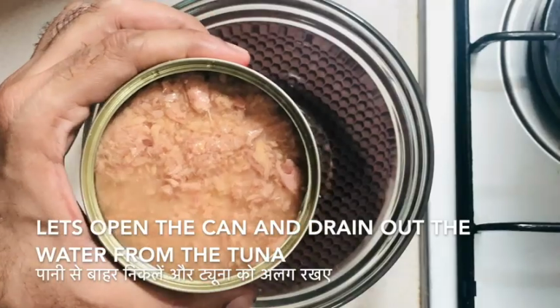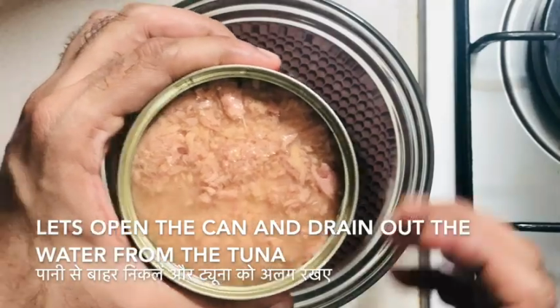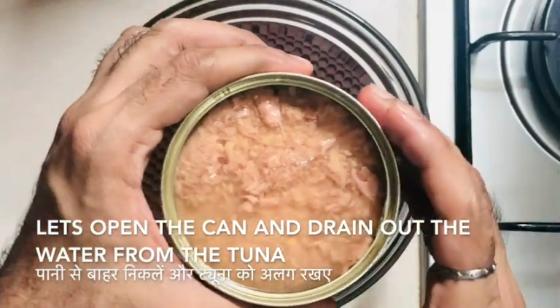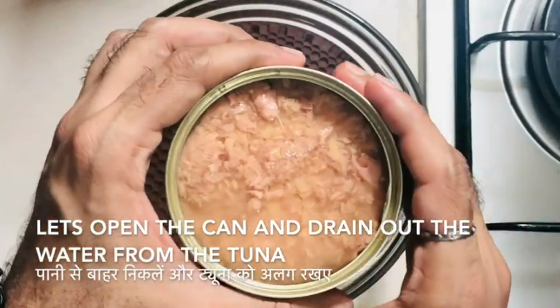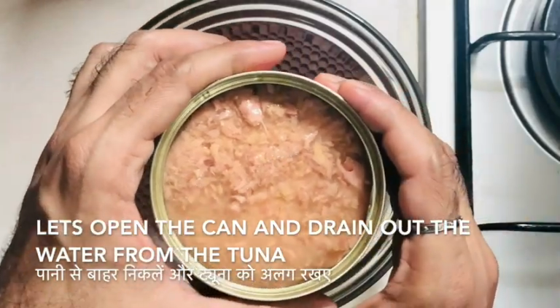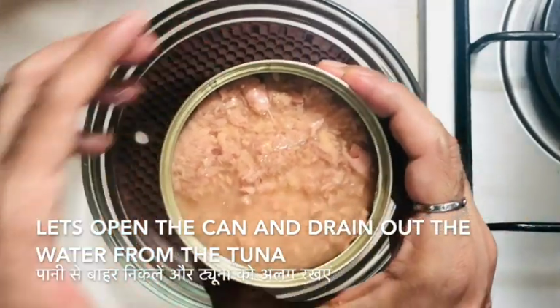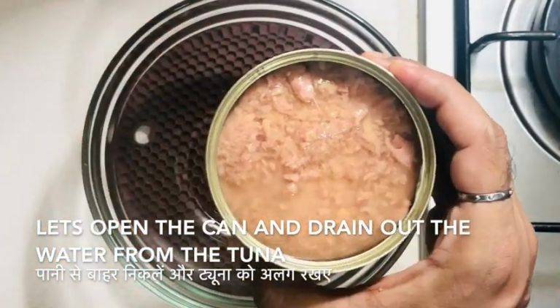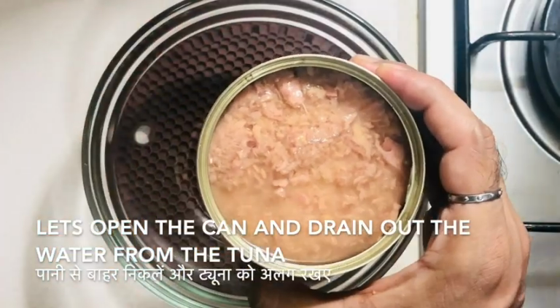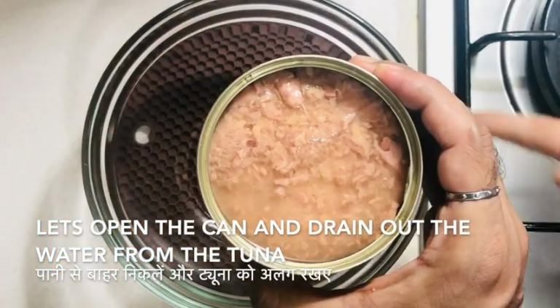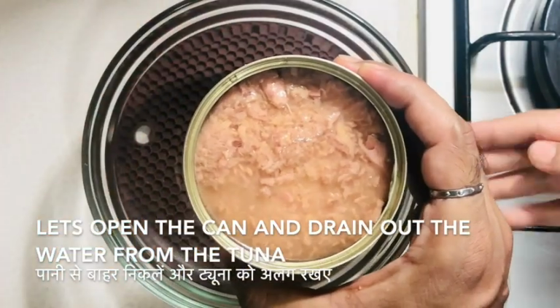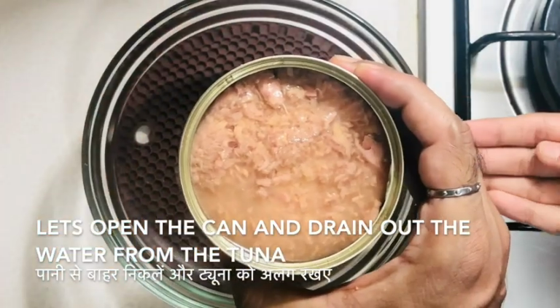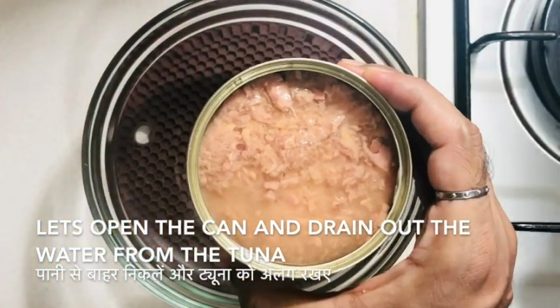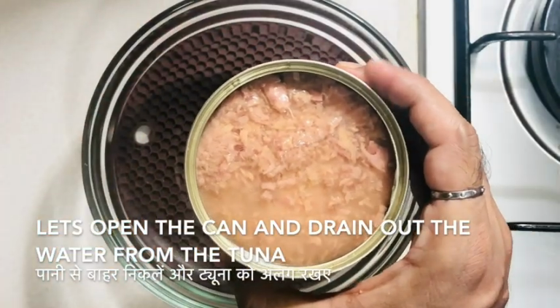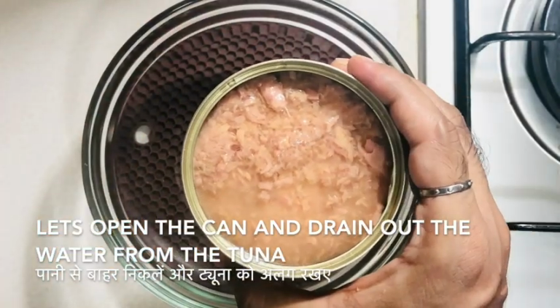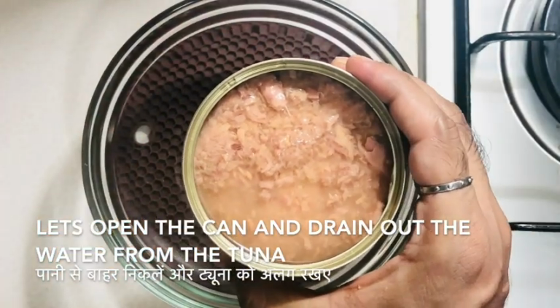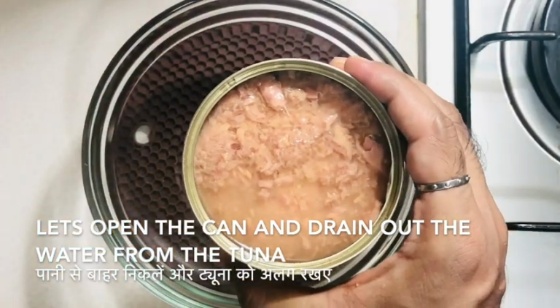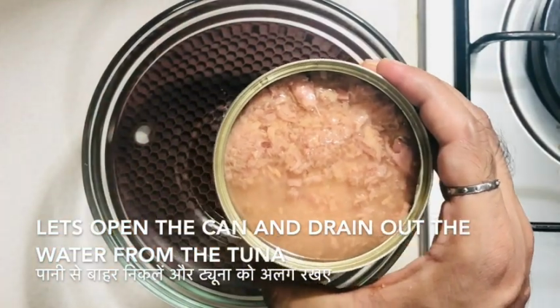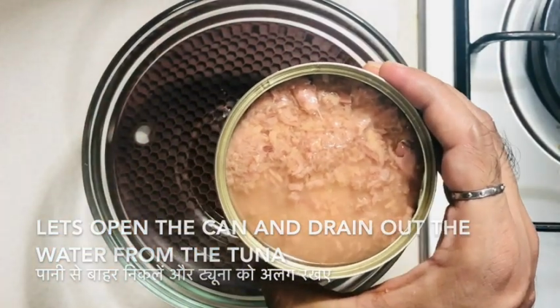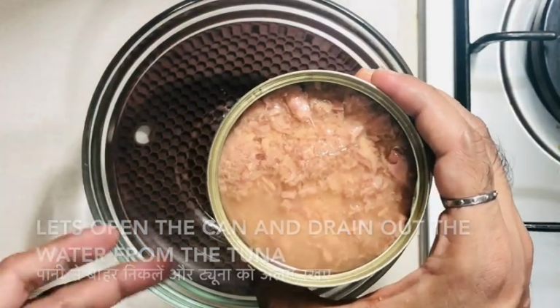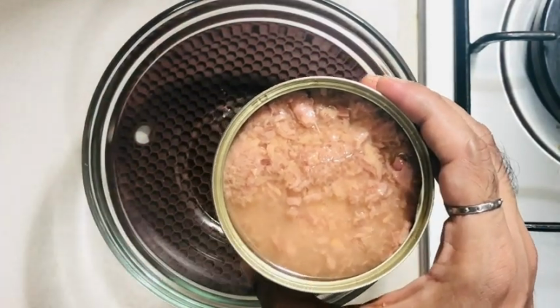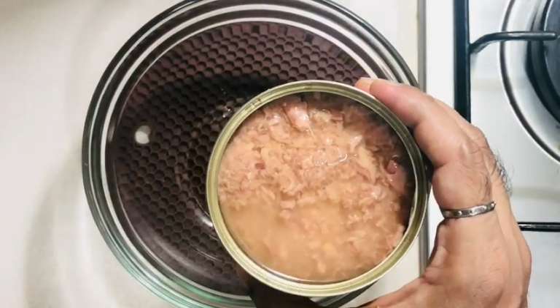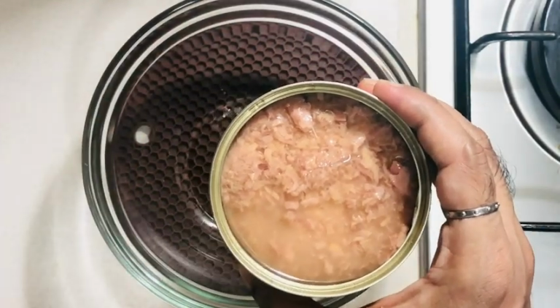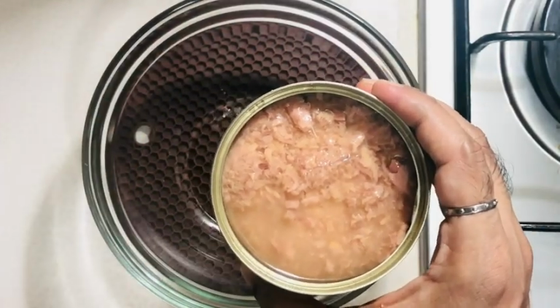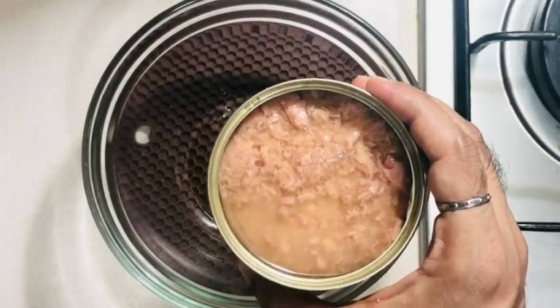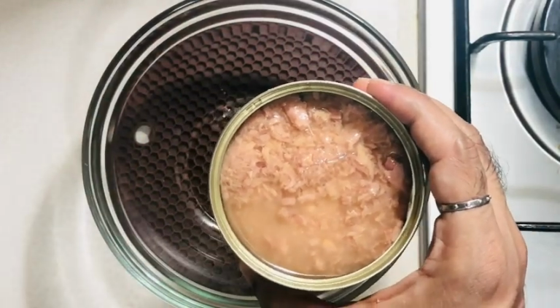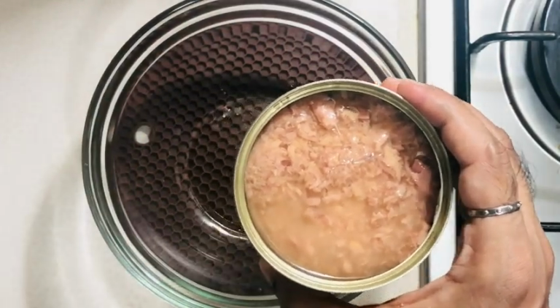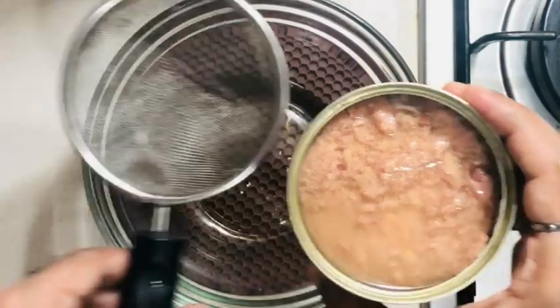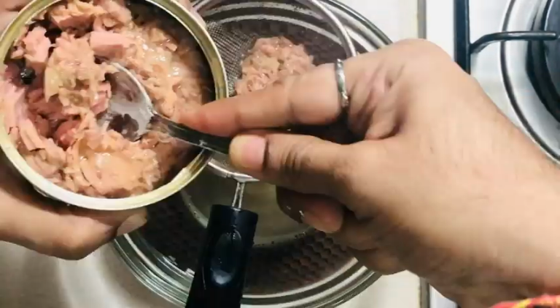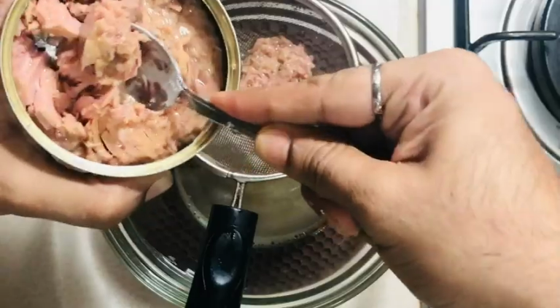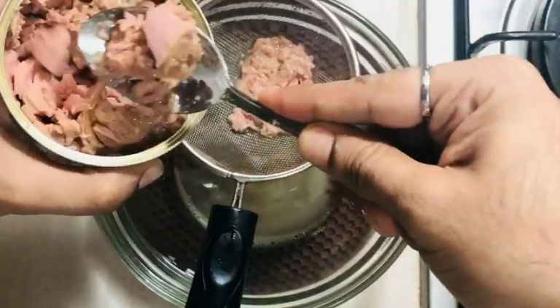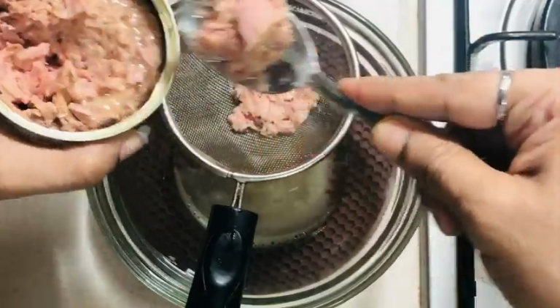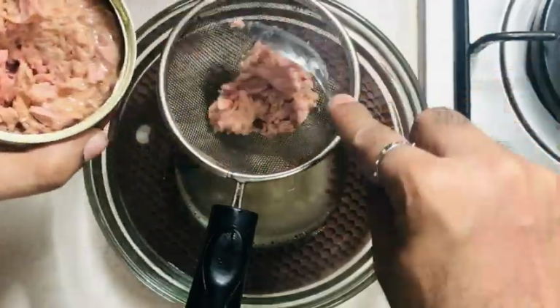As a first step, I've taken a tuna can, opened it, and I'm draining out the water from the tuna and keeping it aside to mix it with the other ingredients.